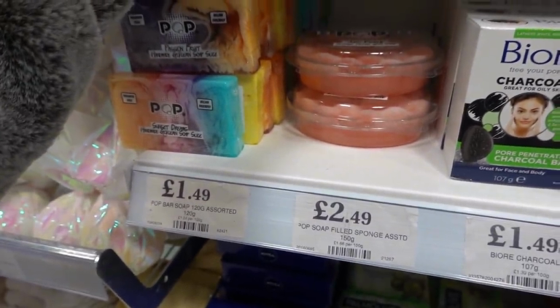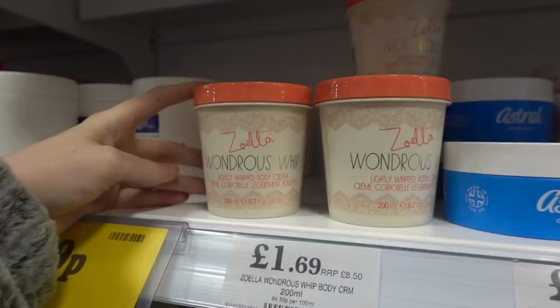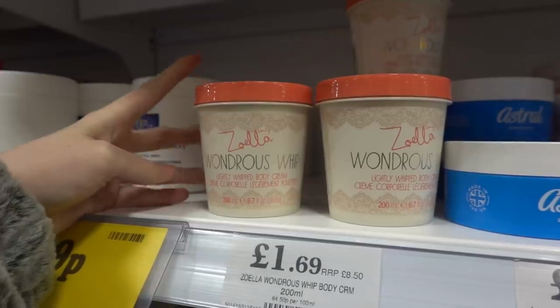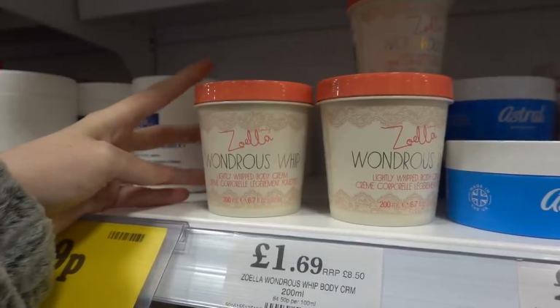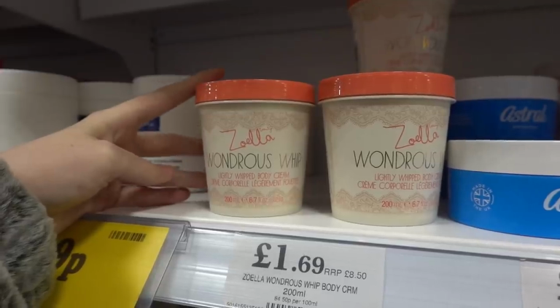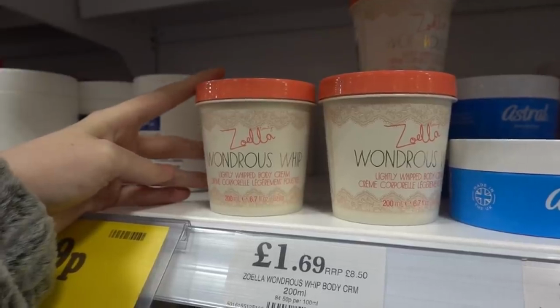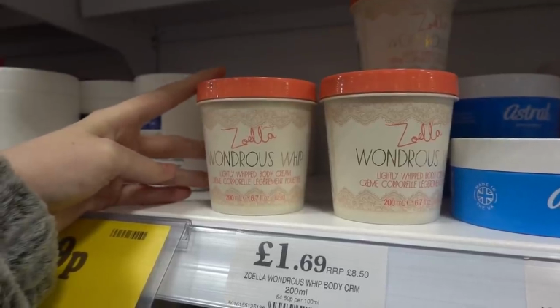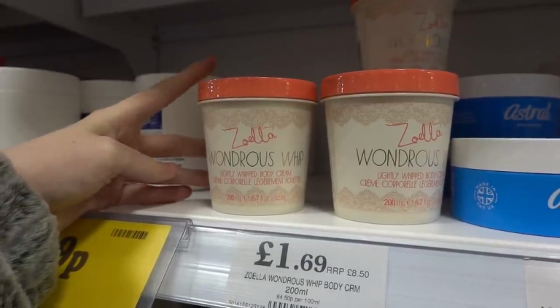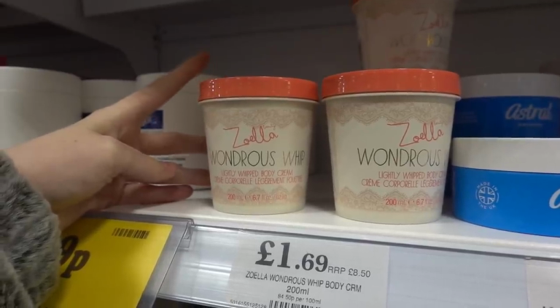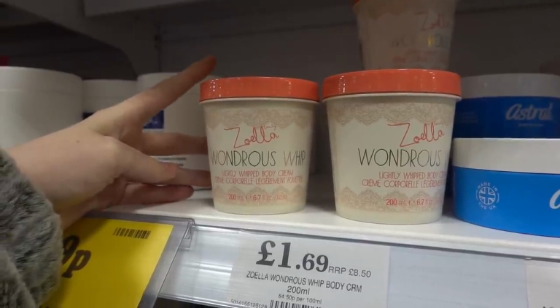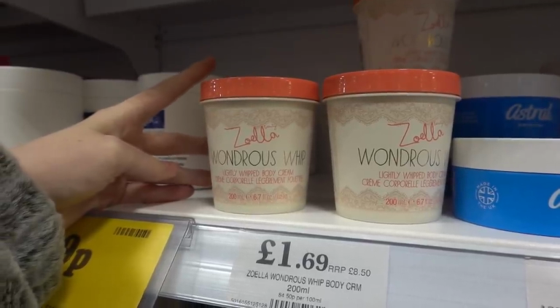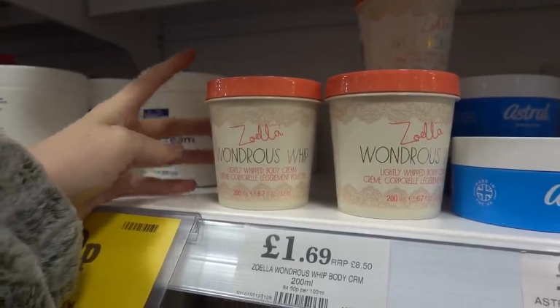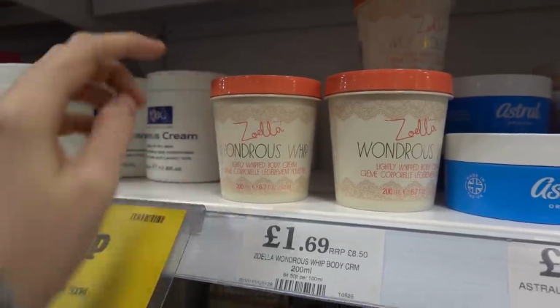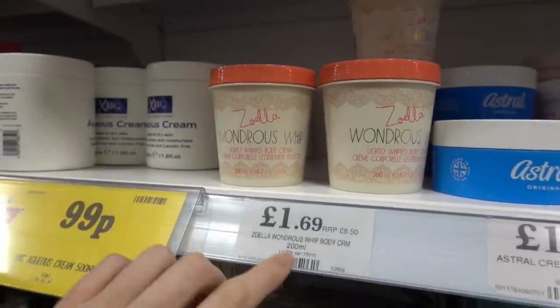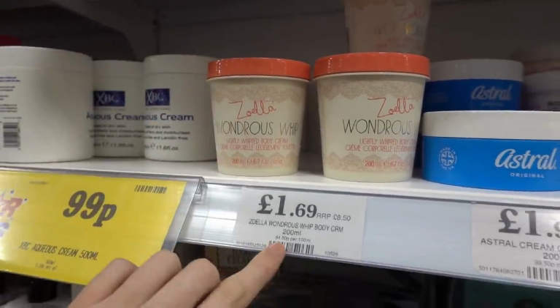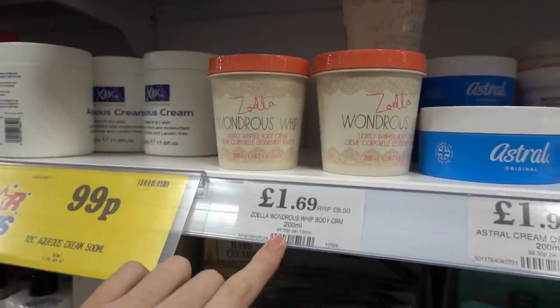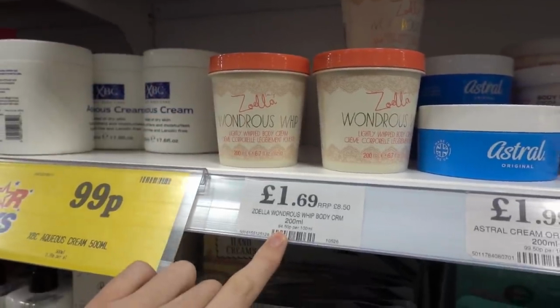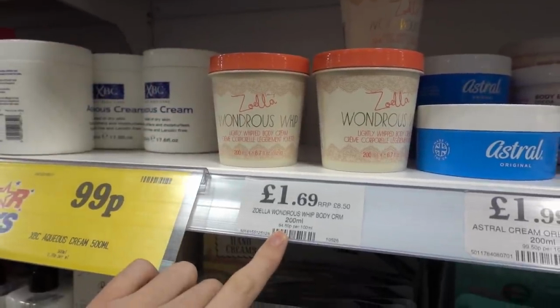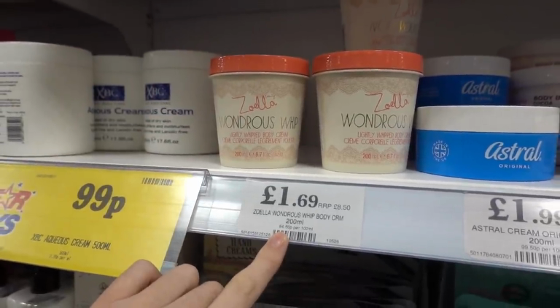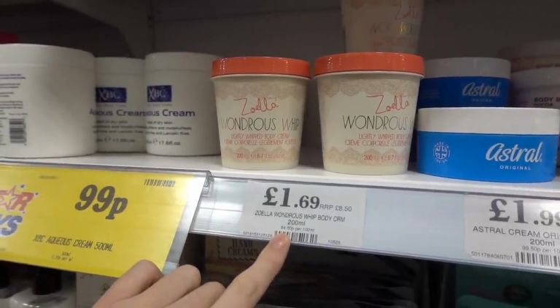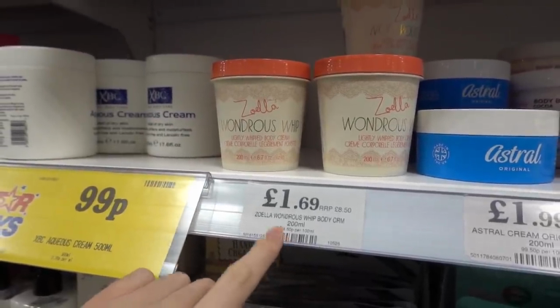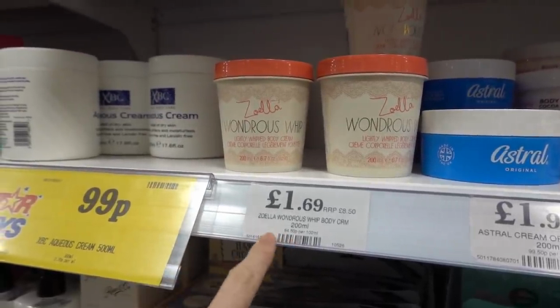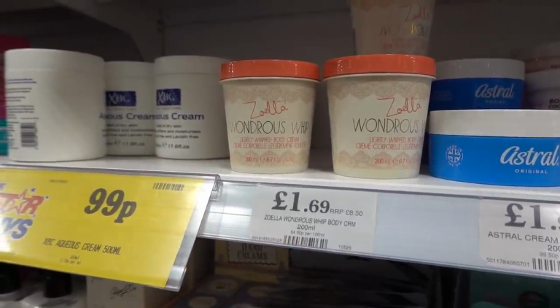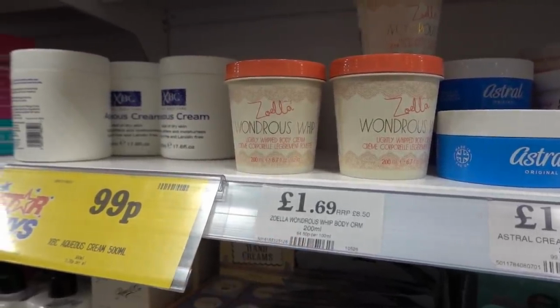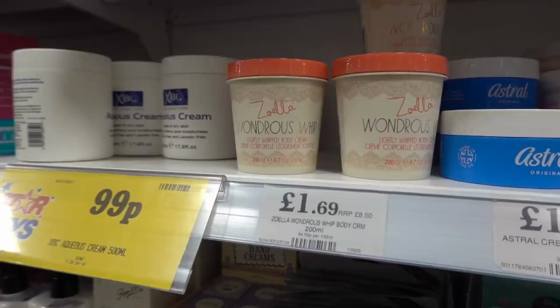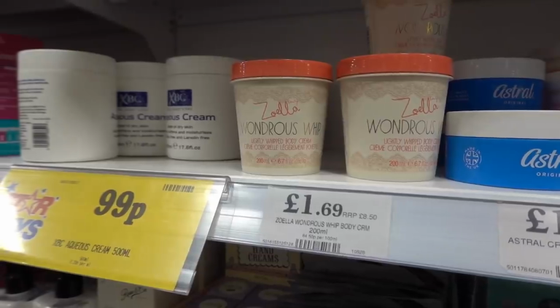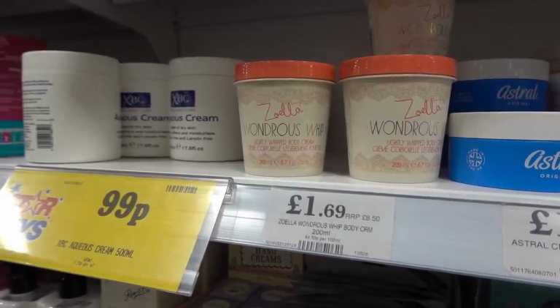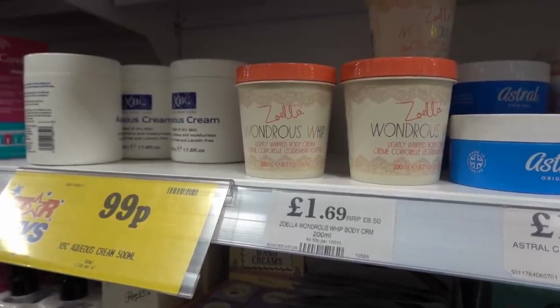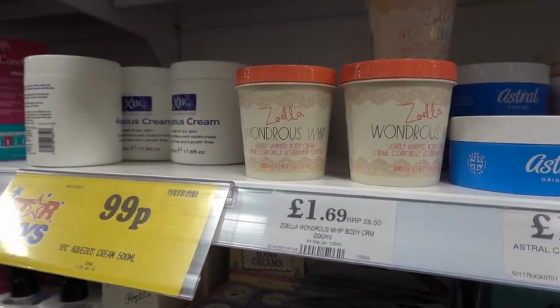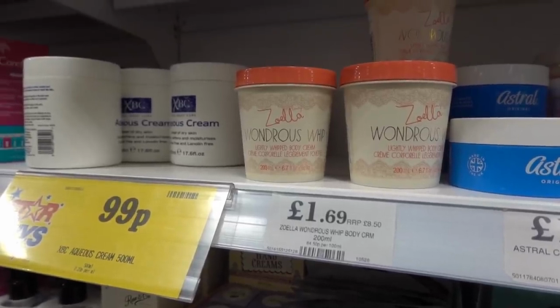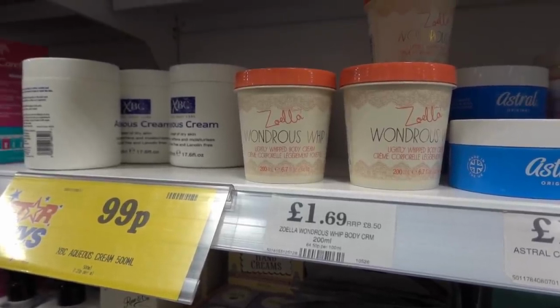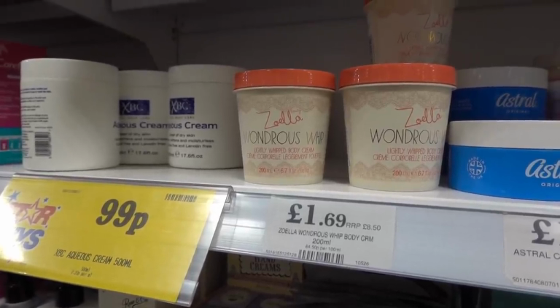Zoella lightly whipped body cream — the retail price was £8.50 but it's only £1.69 in here.